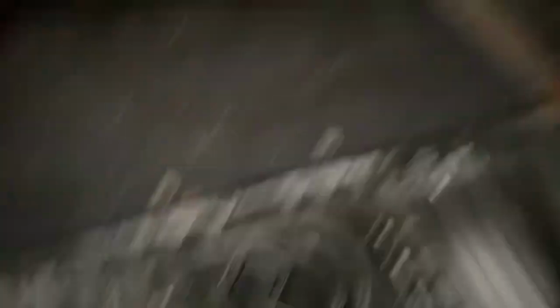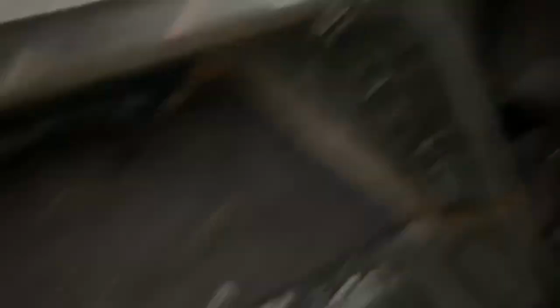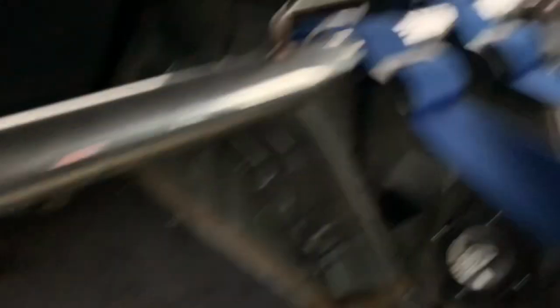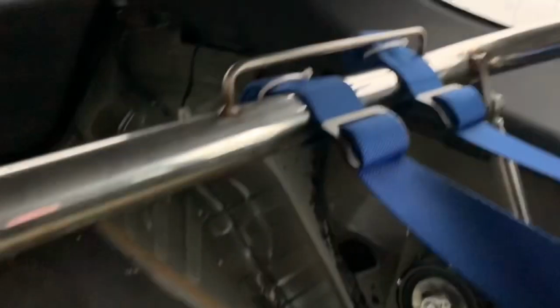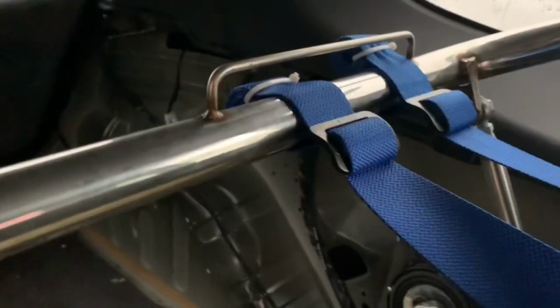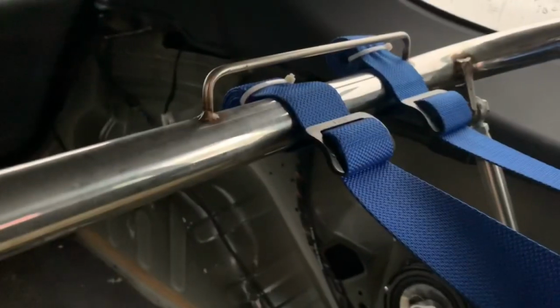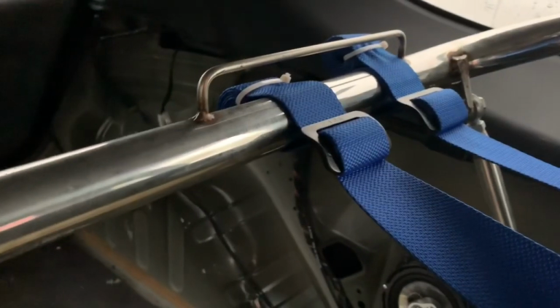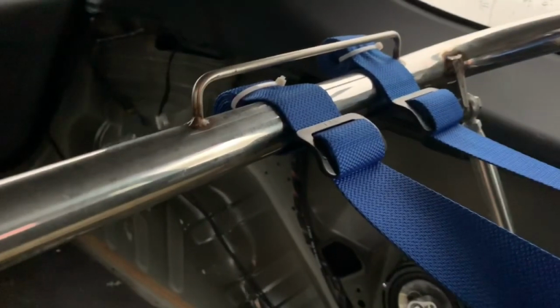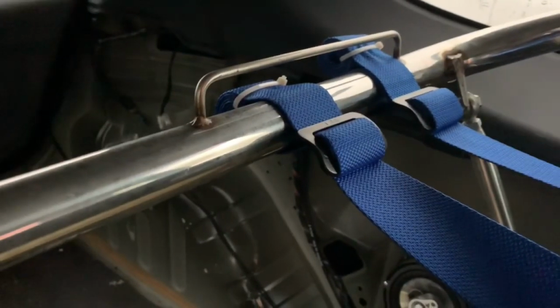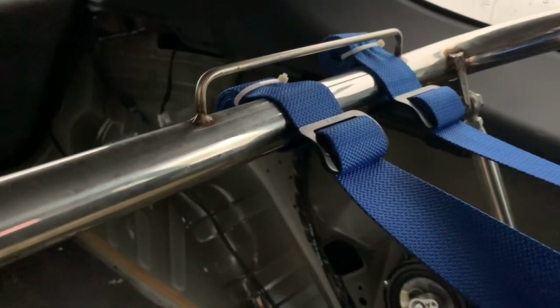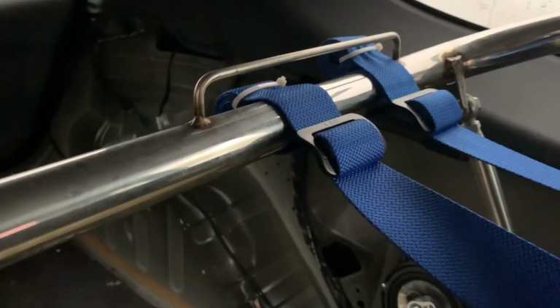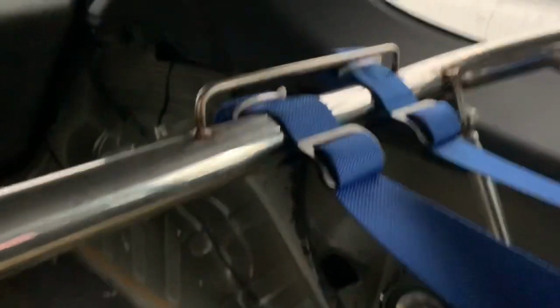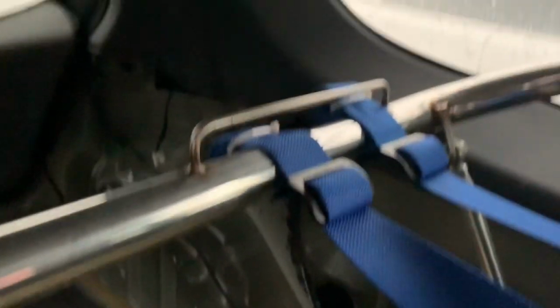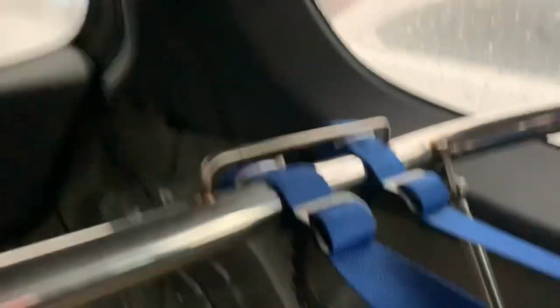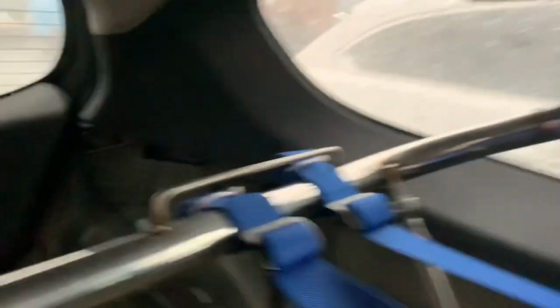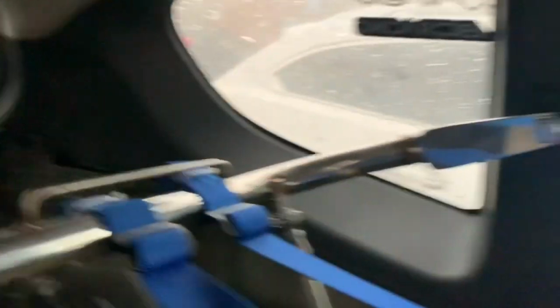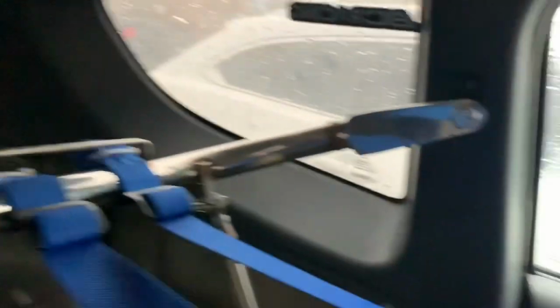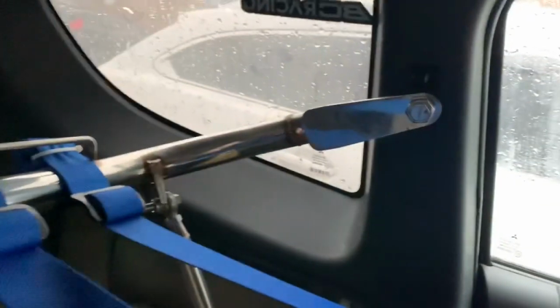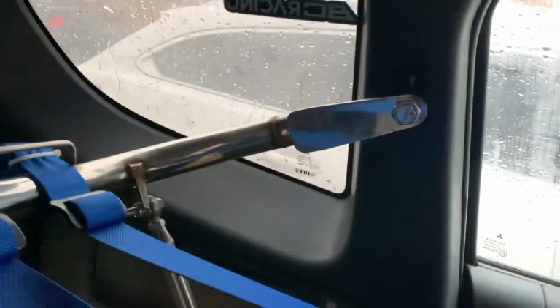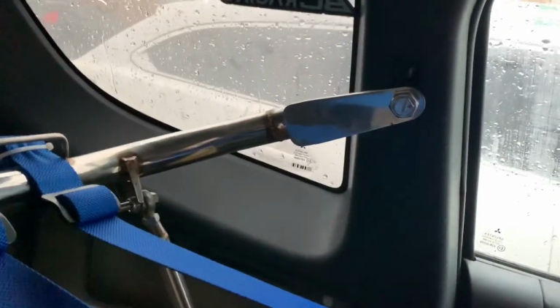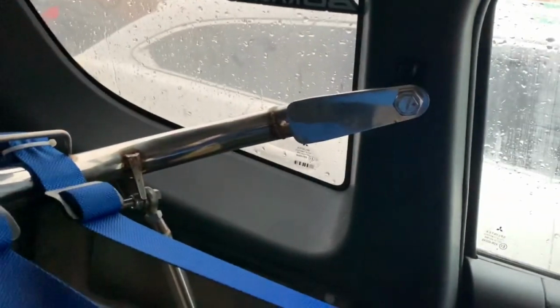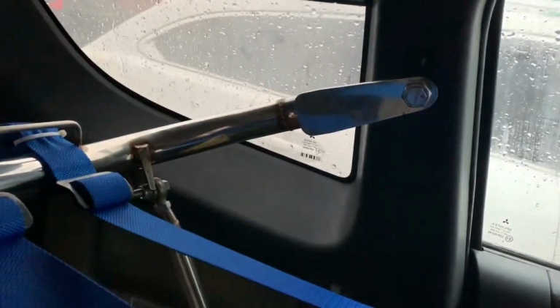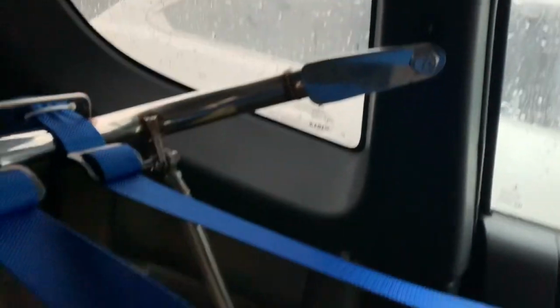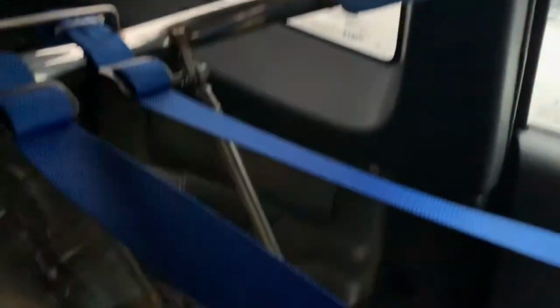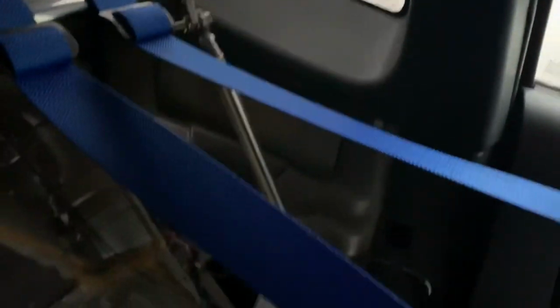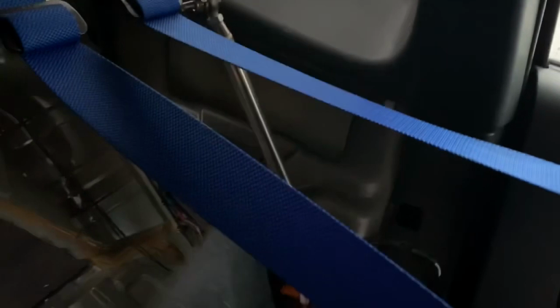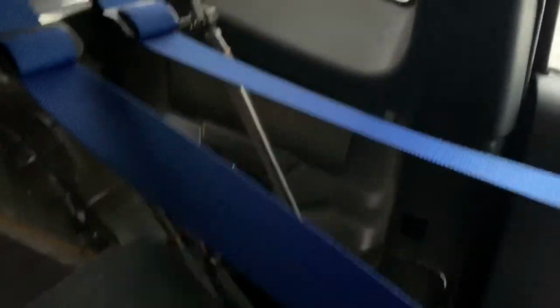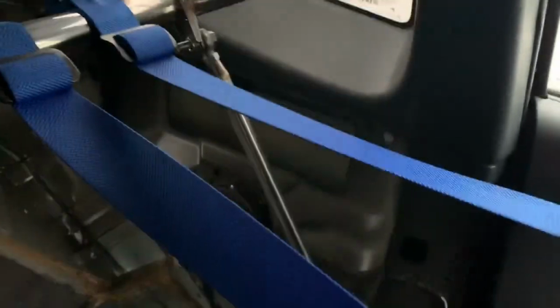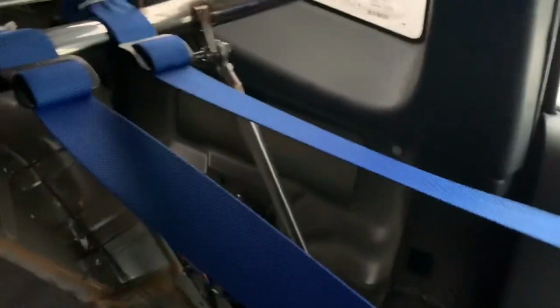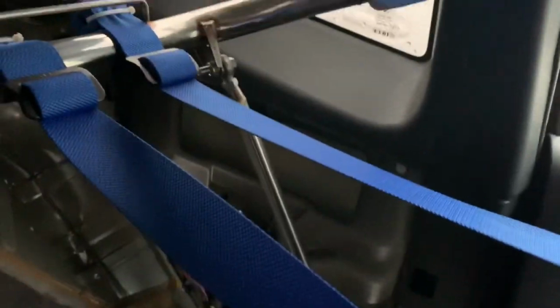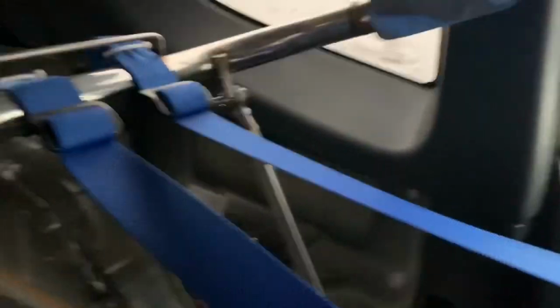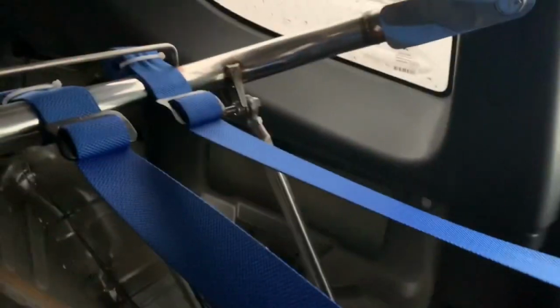Check this out — harness bar in the back. Quite a fan of that, to be fair.